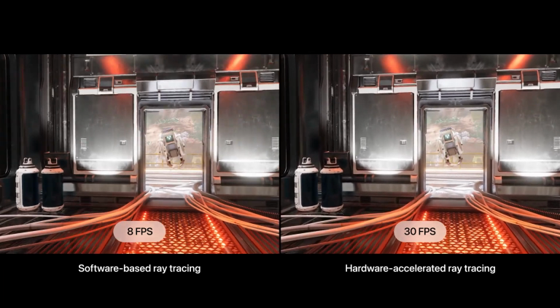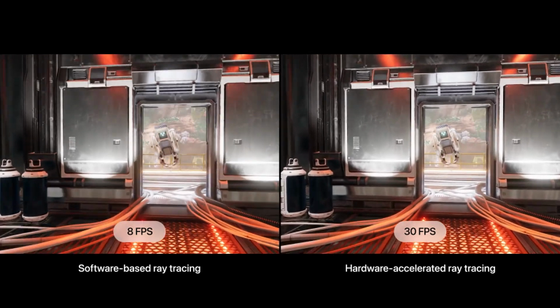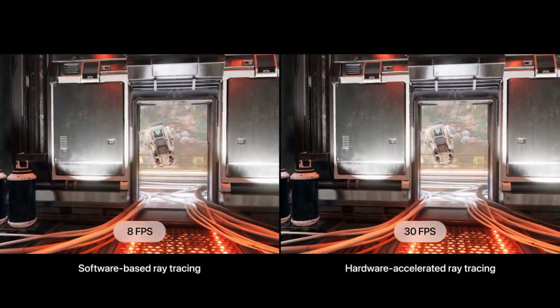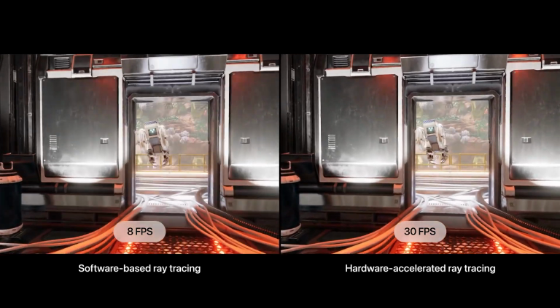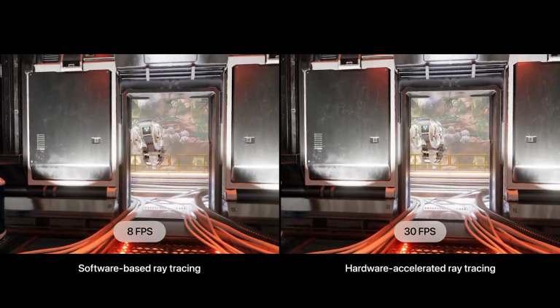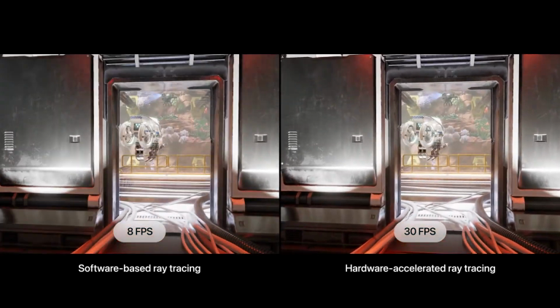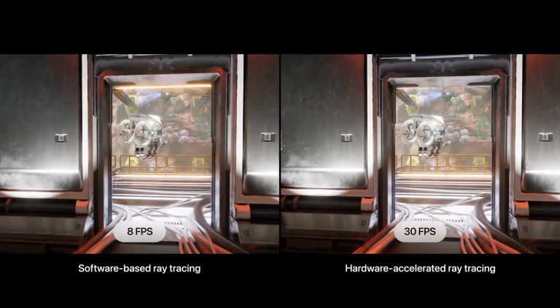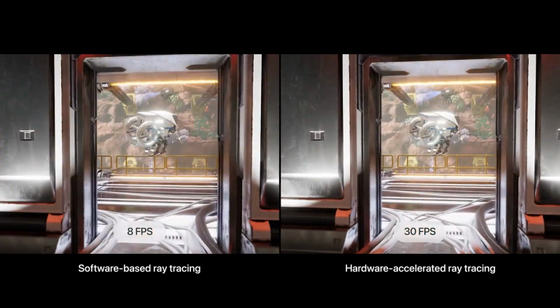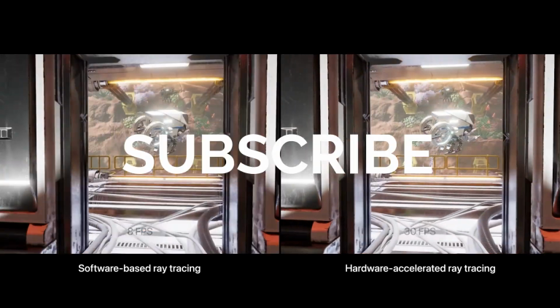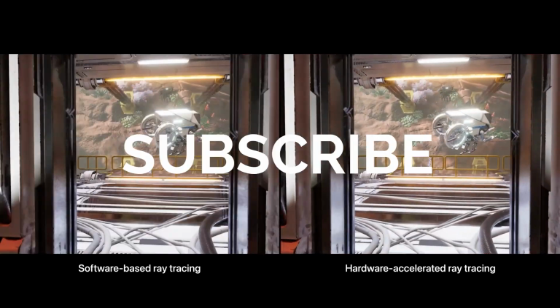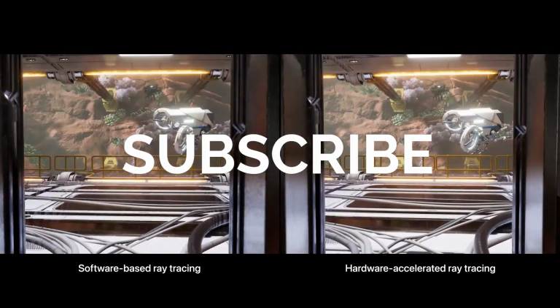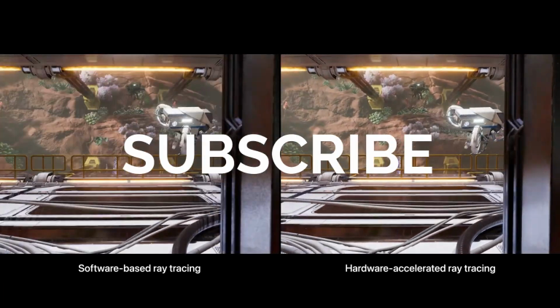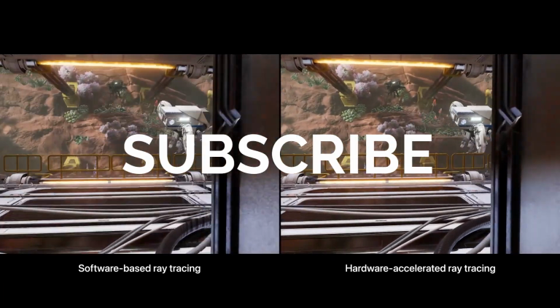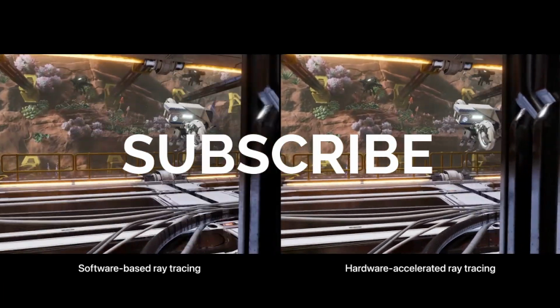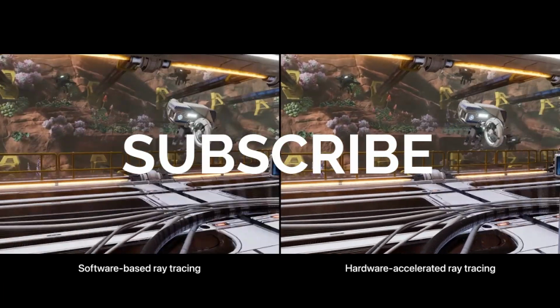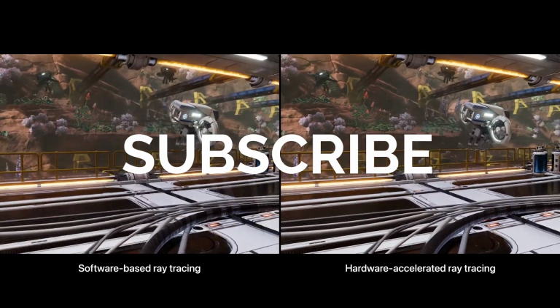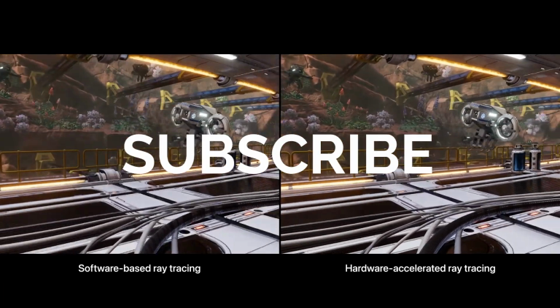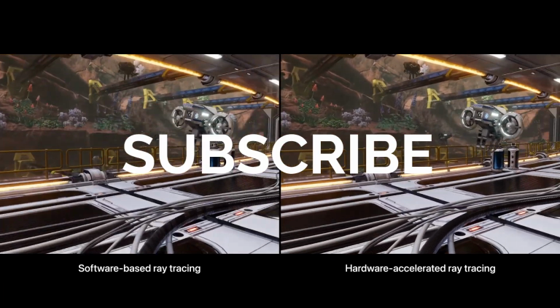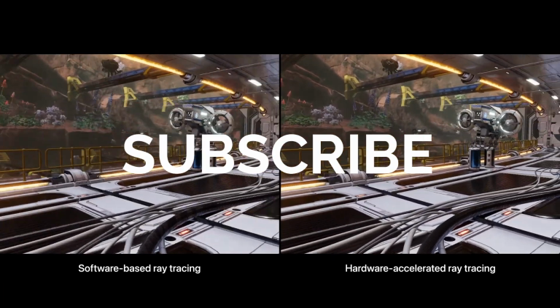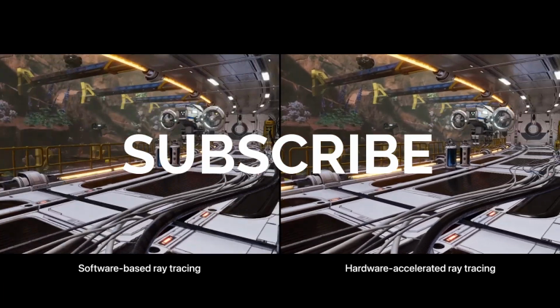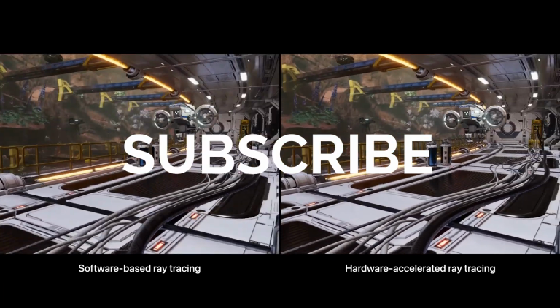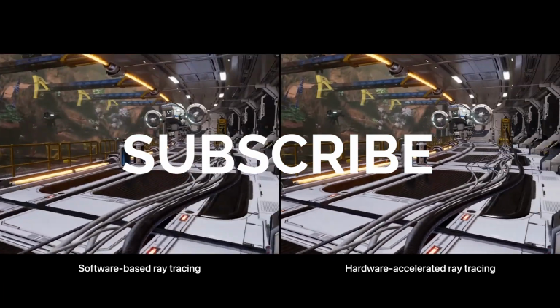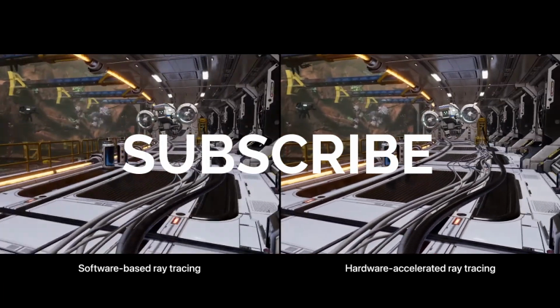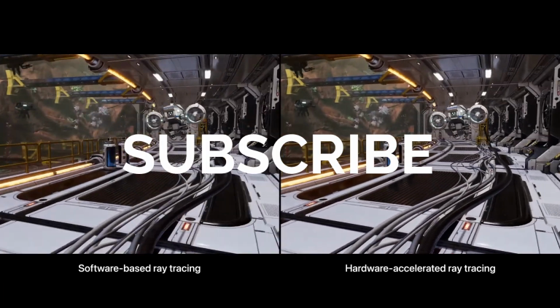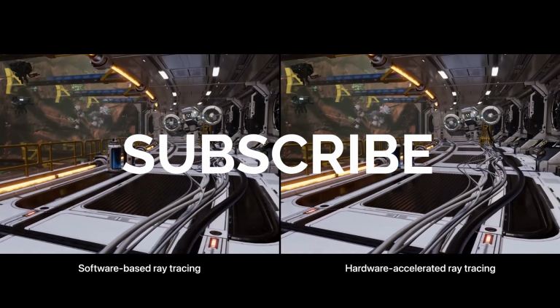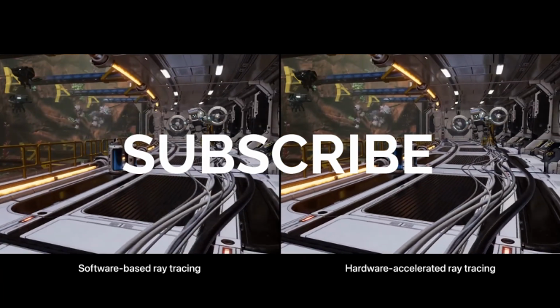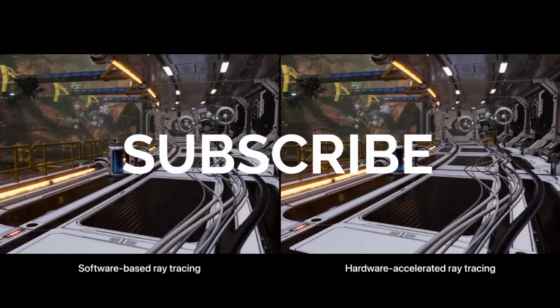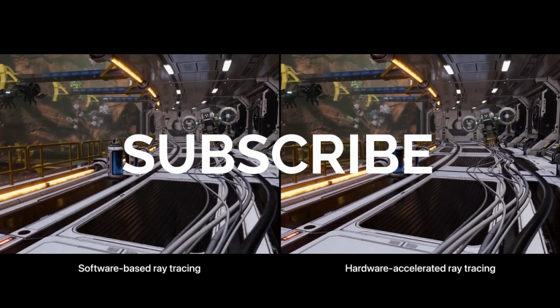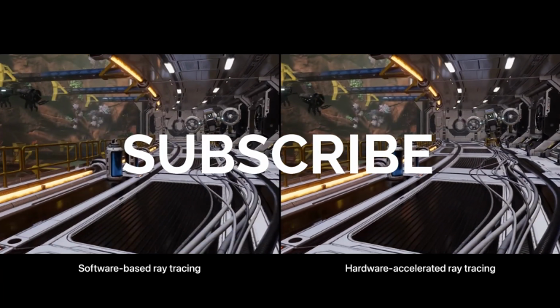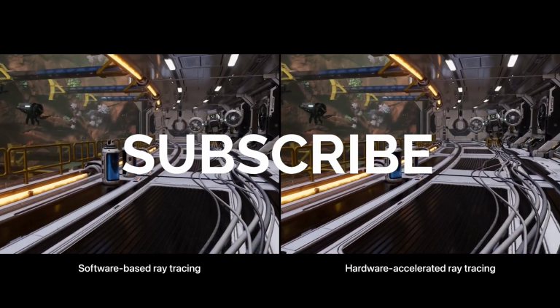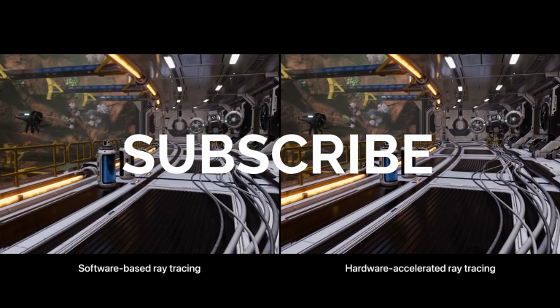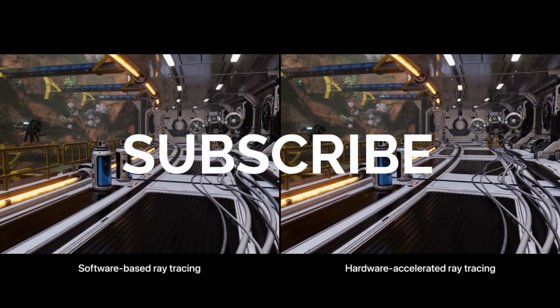Don't forget to hit that subscribe button if you are also excited for the M3 chips and can't wait to see them in action.